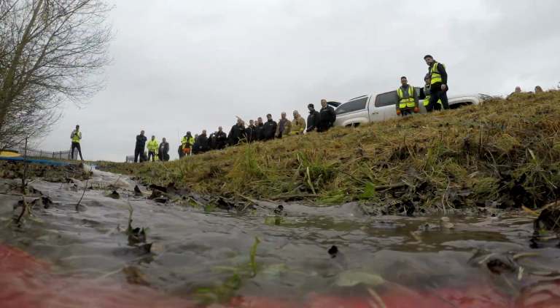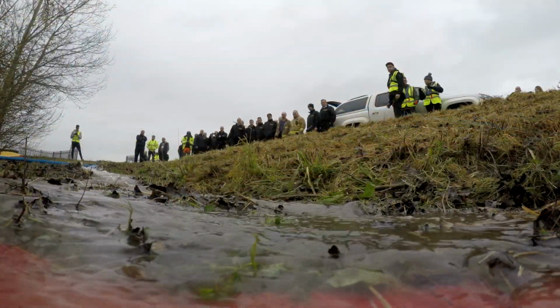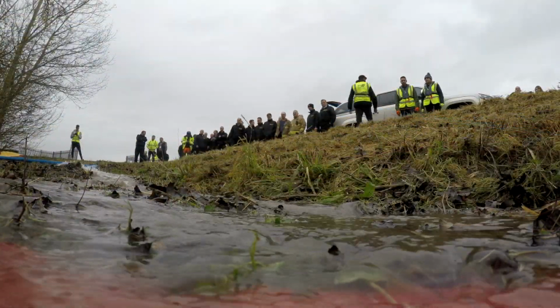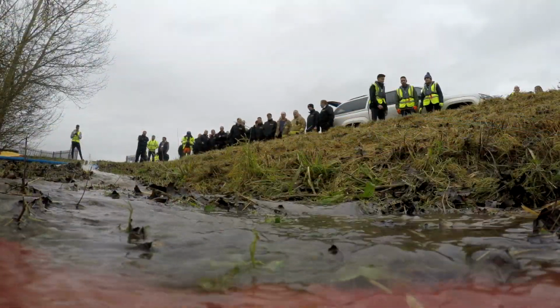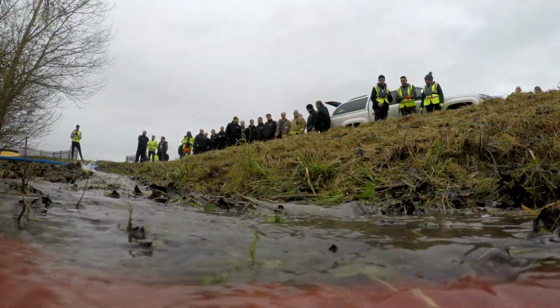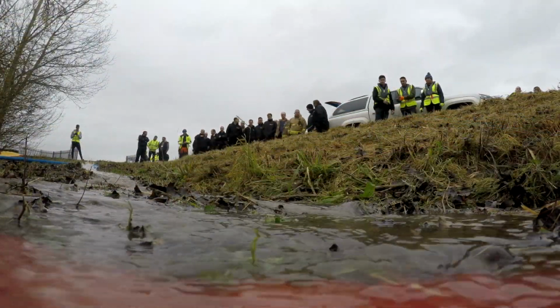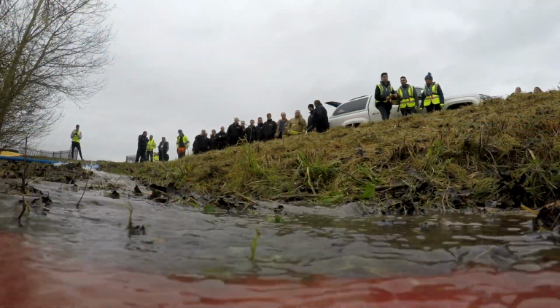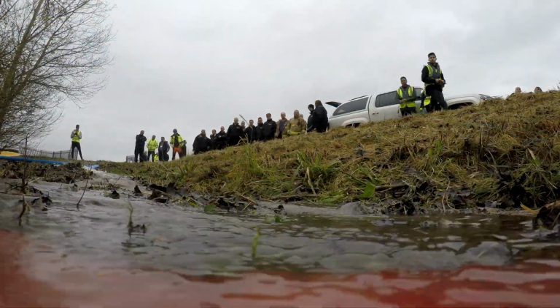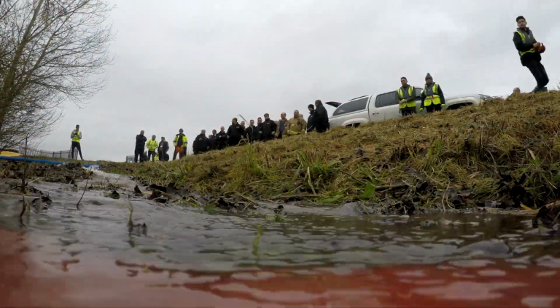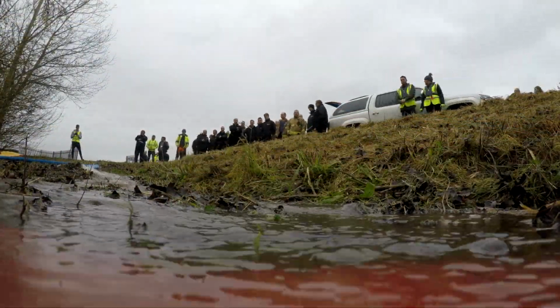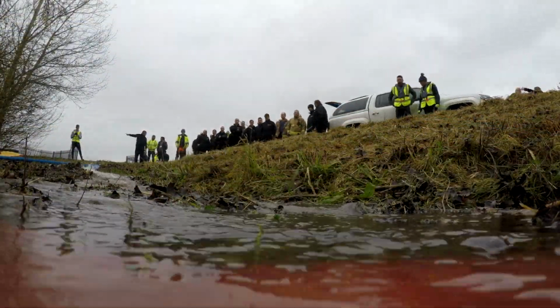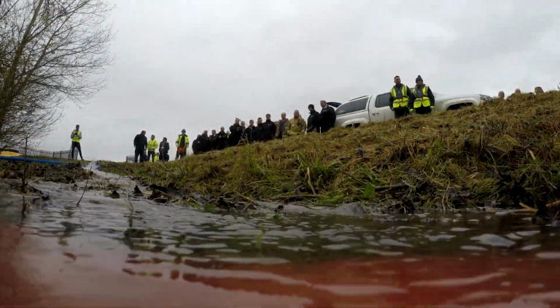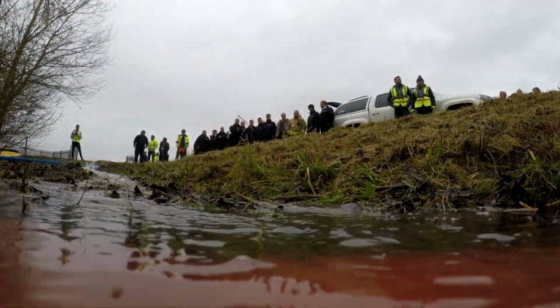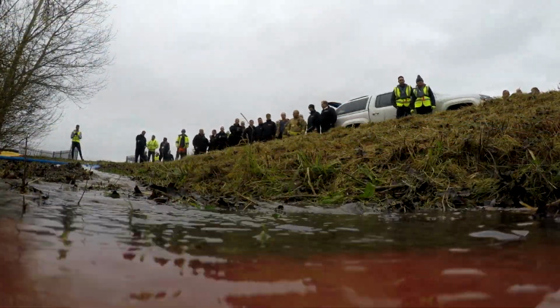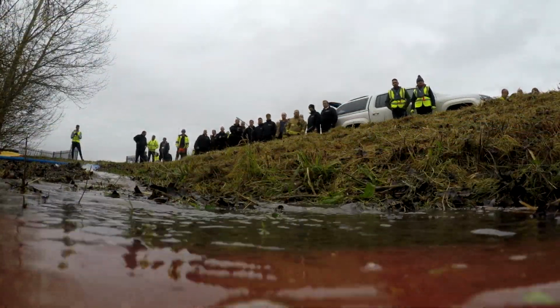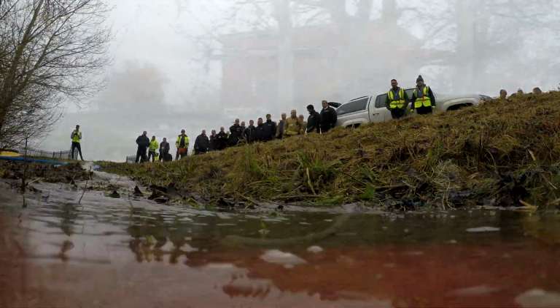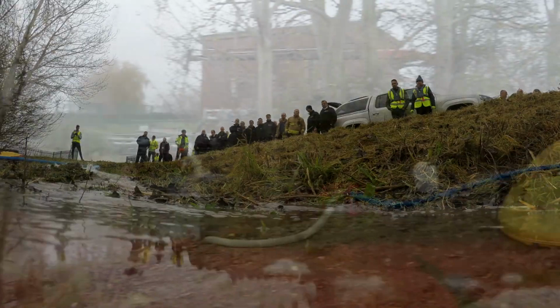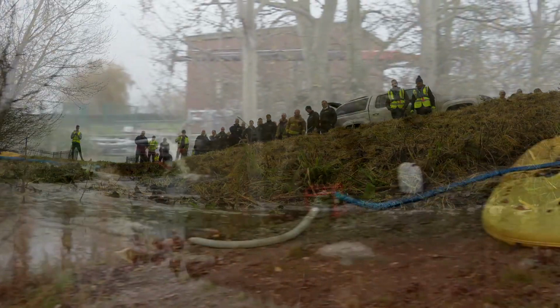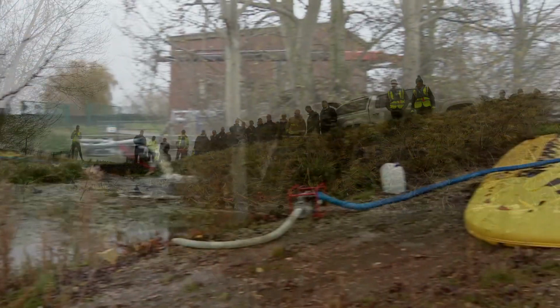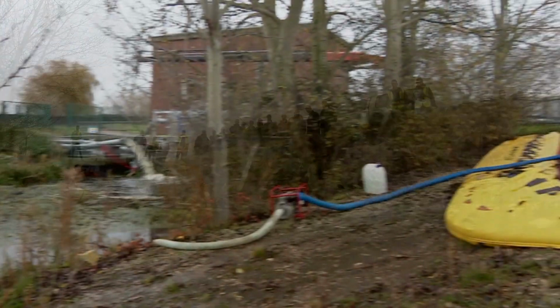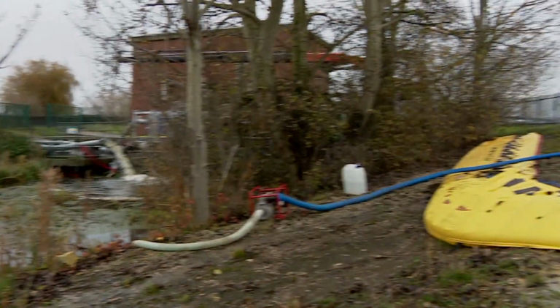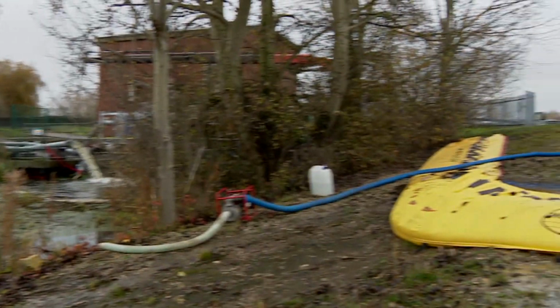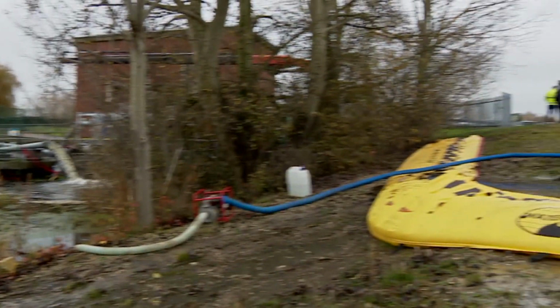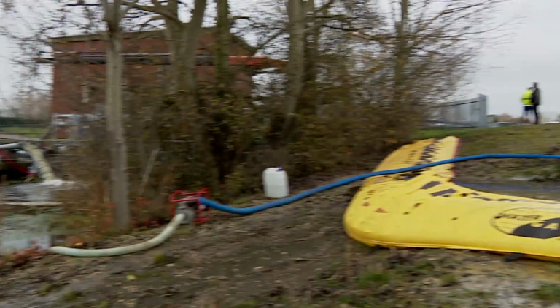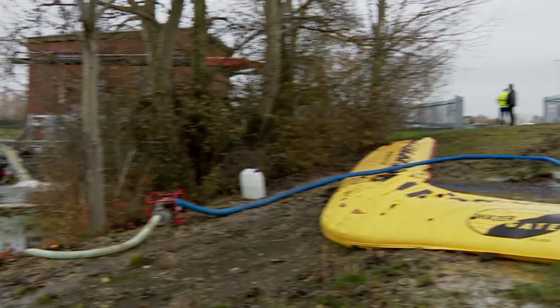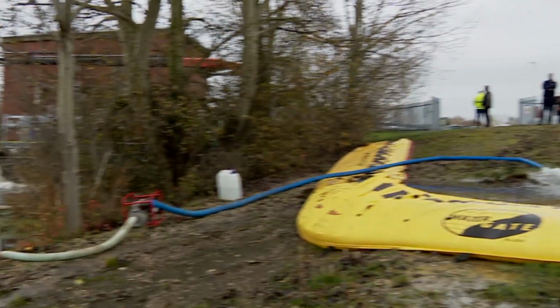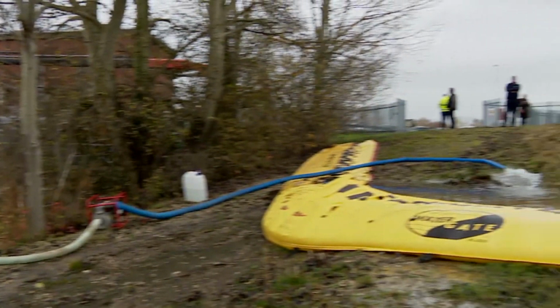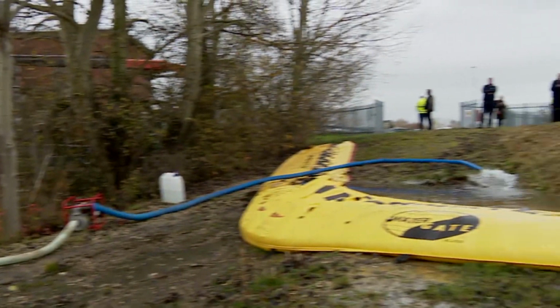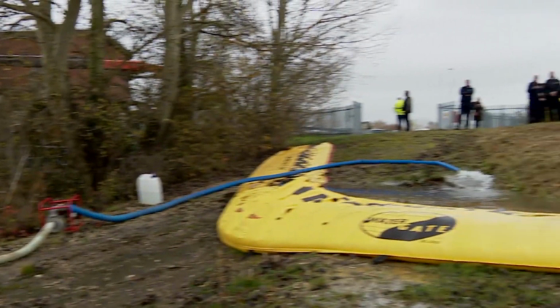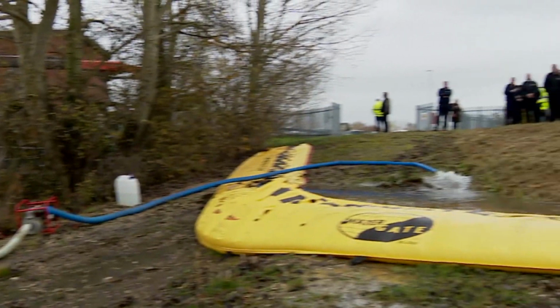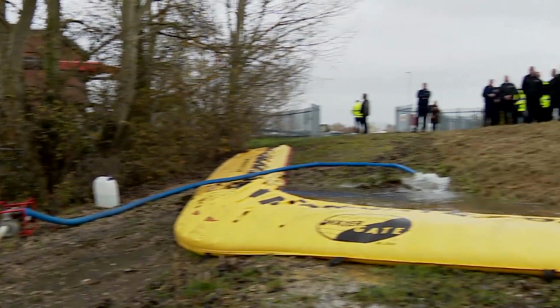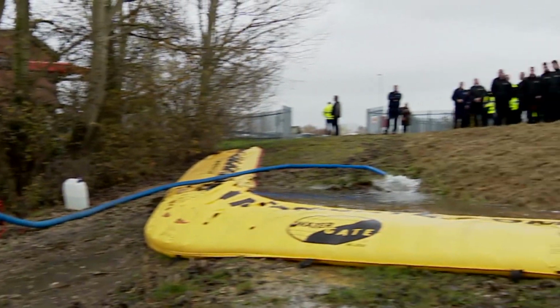It takes seconds to deploy. As the water level rises, the barrier rises and holds the water back and can help prevent flooding.